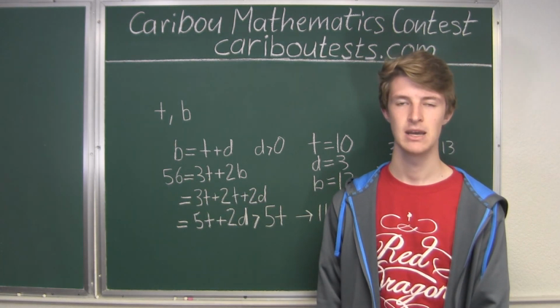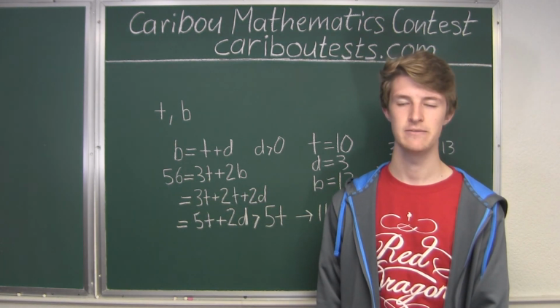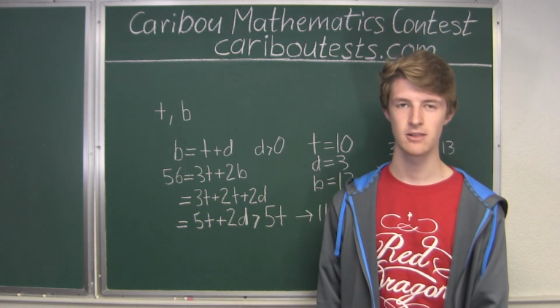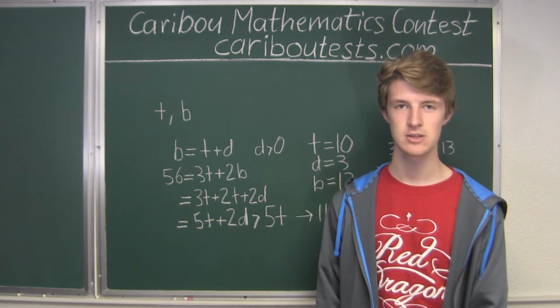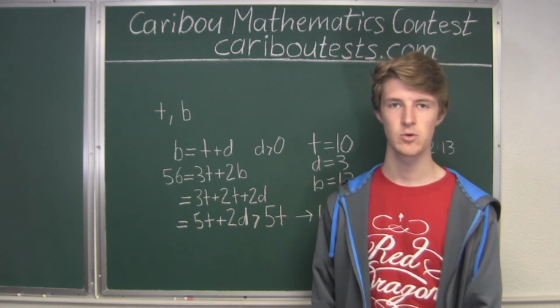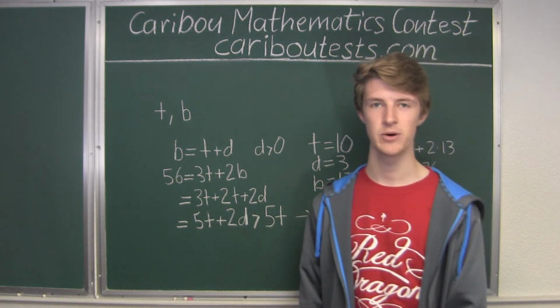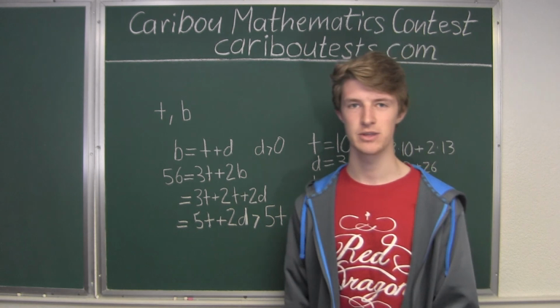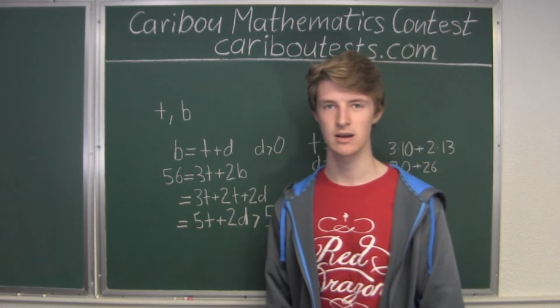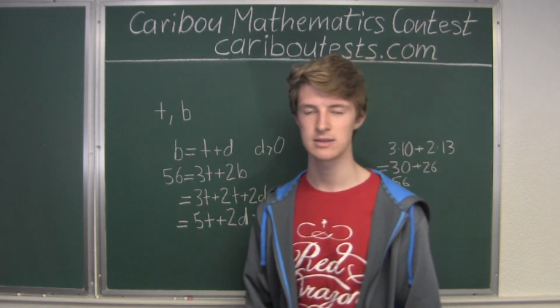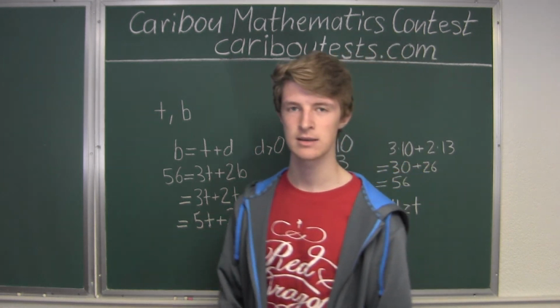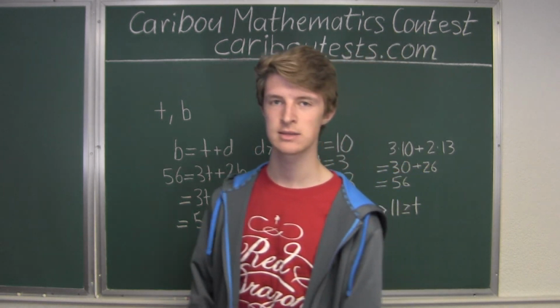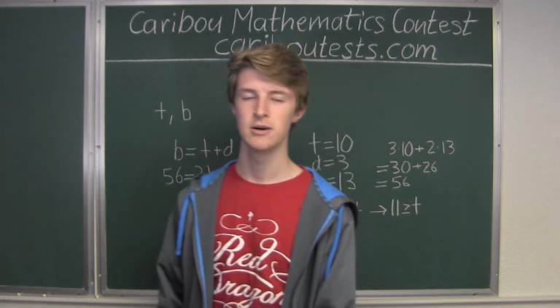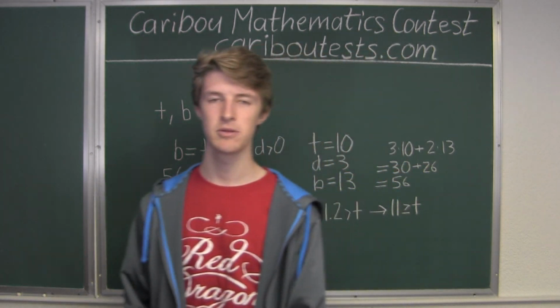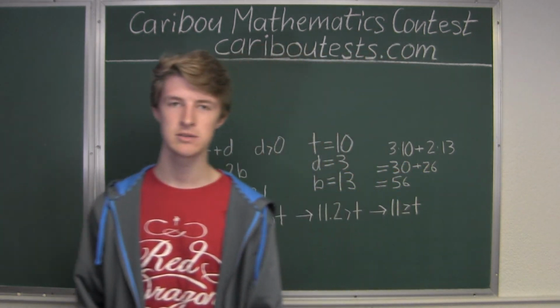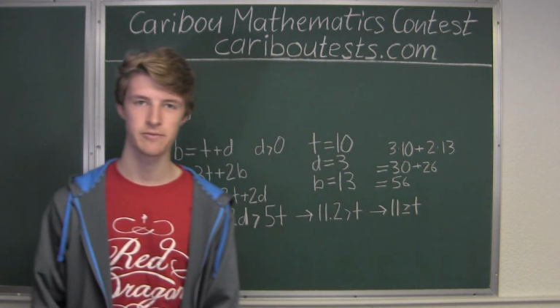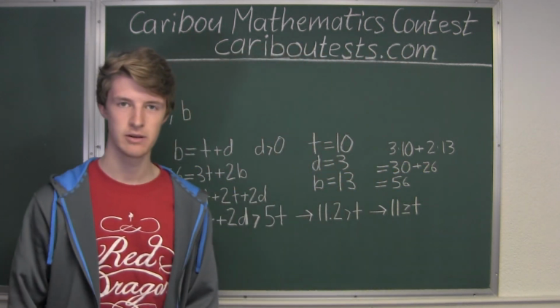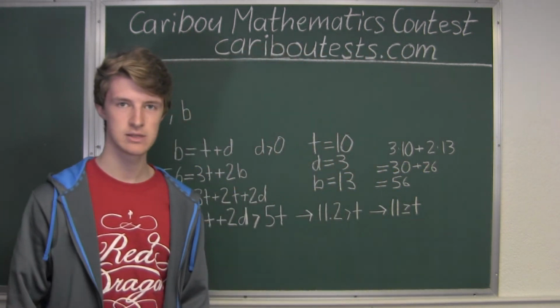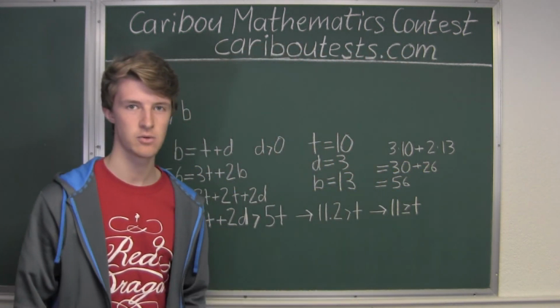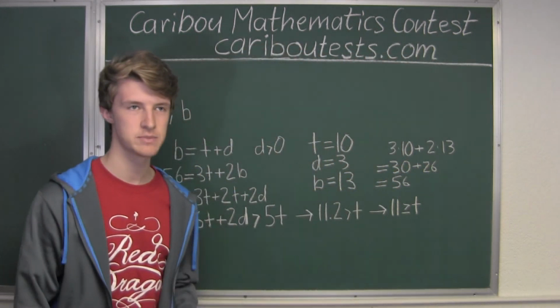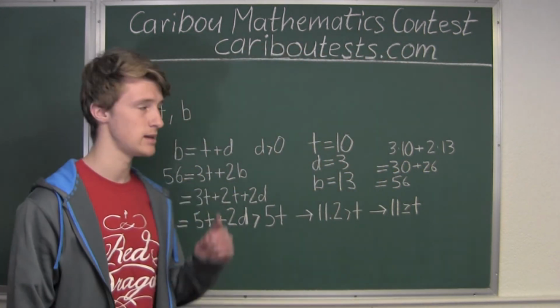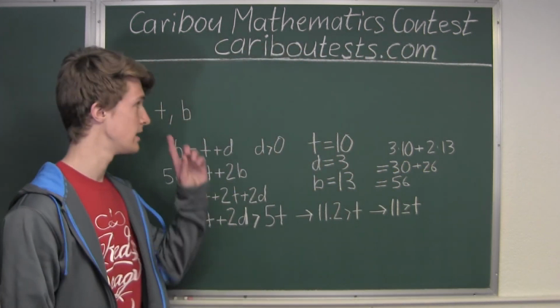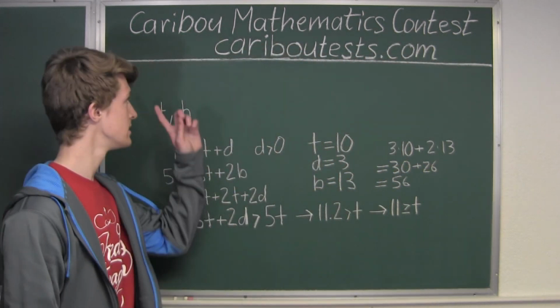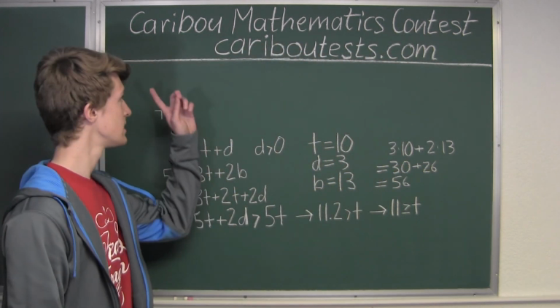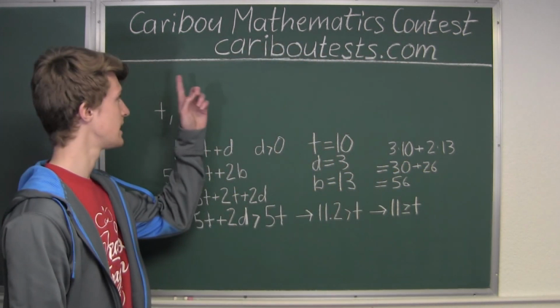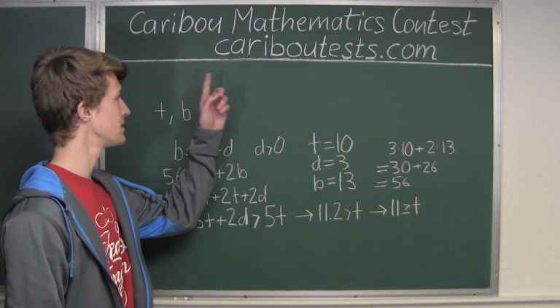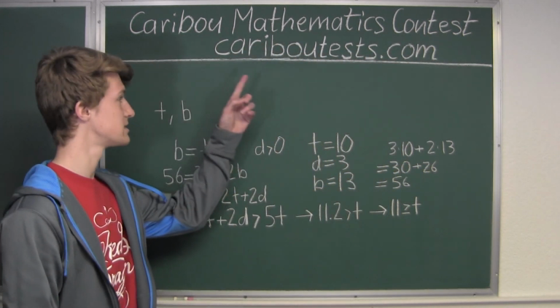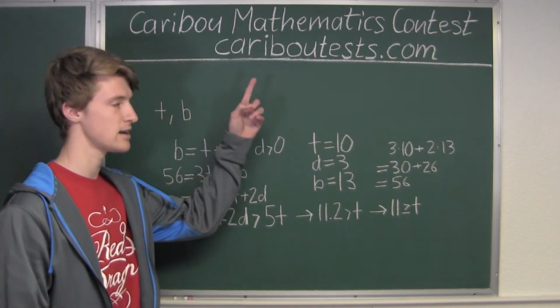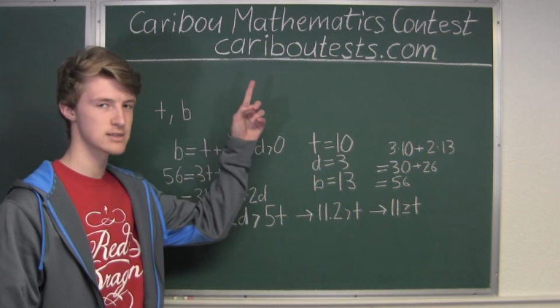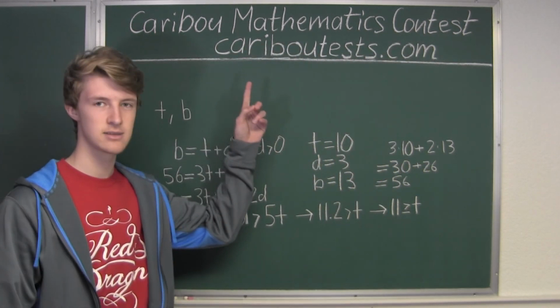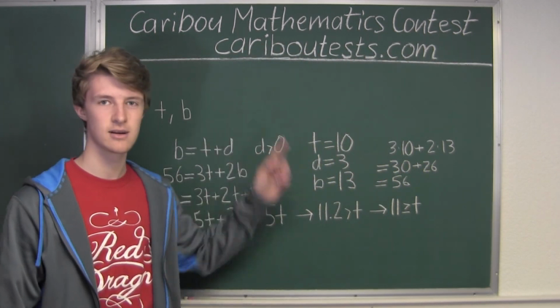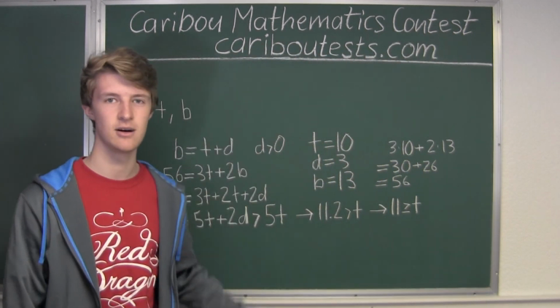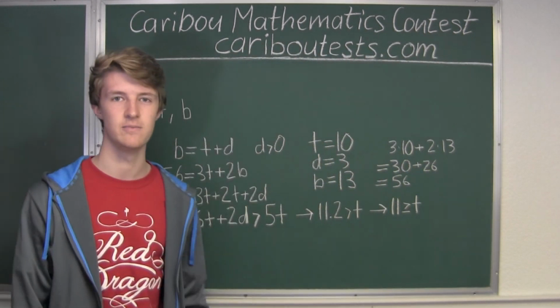If you'd like to know more about this contest, please feel free to visit our website at cariboutests.com. Thank you.